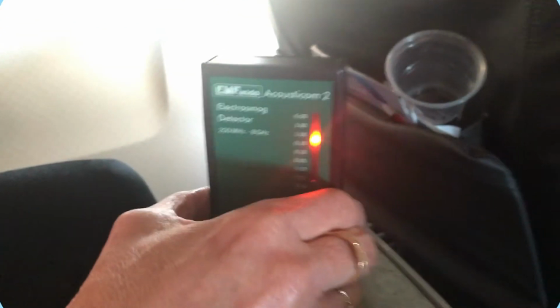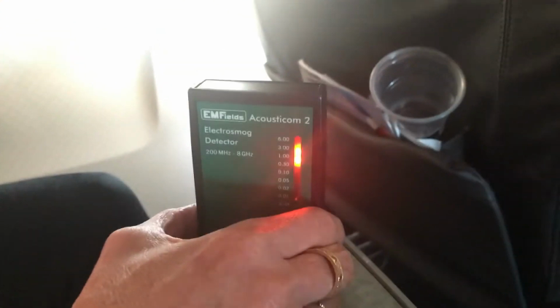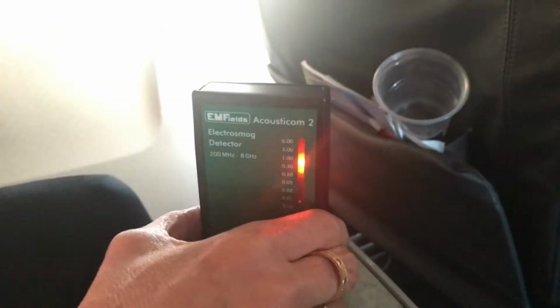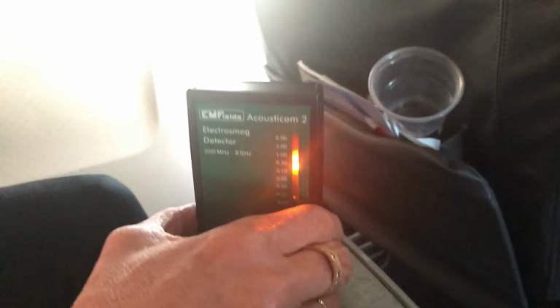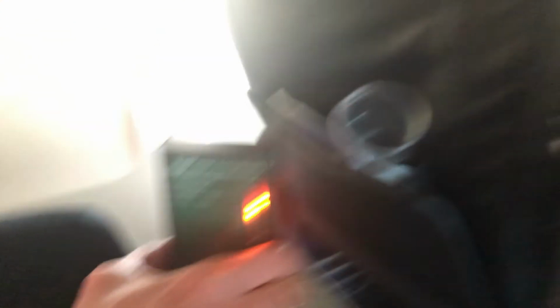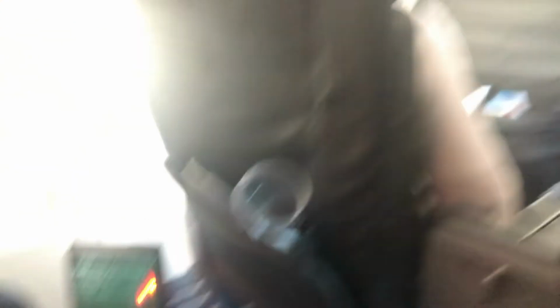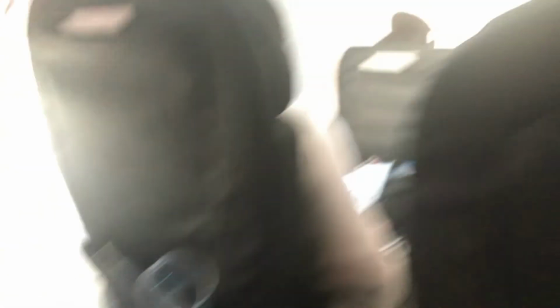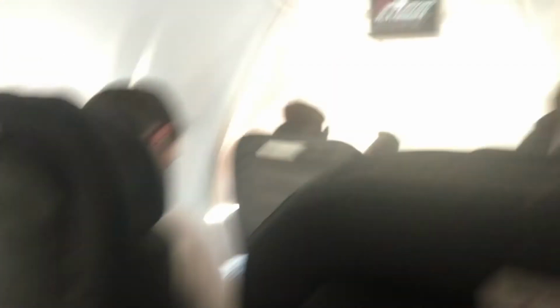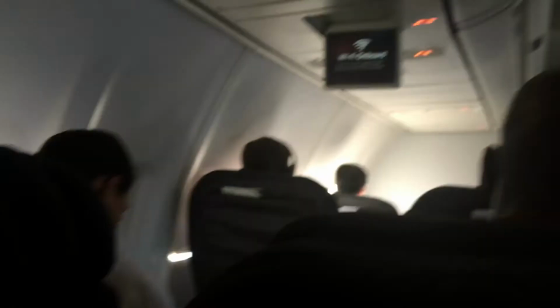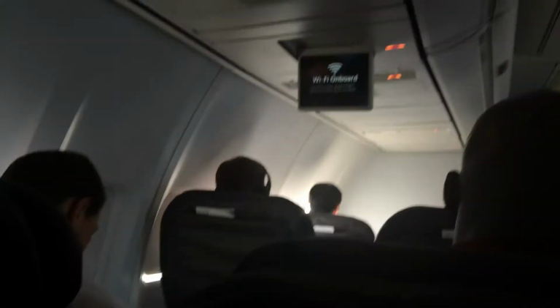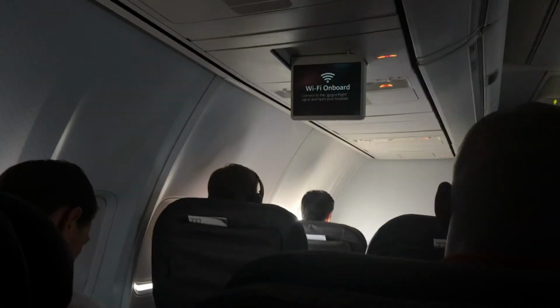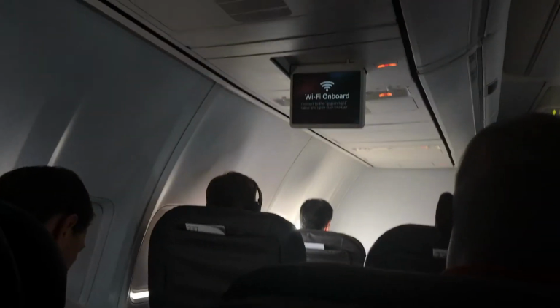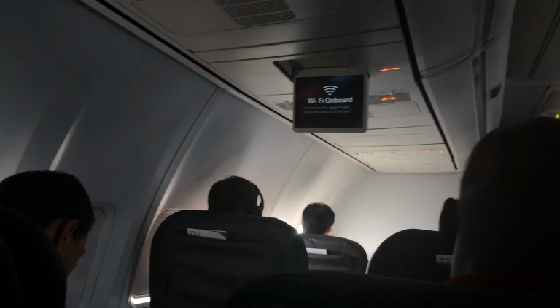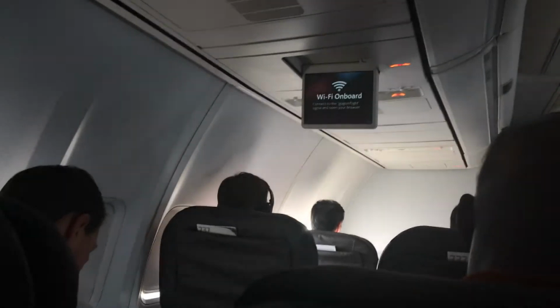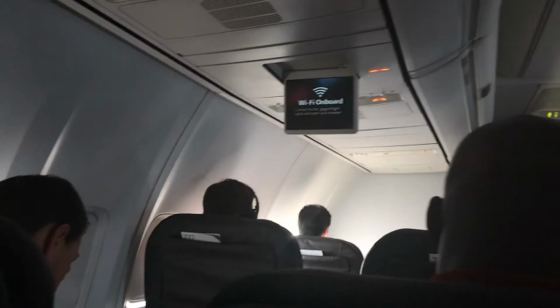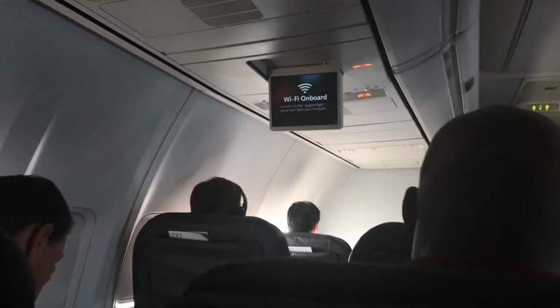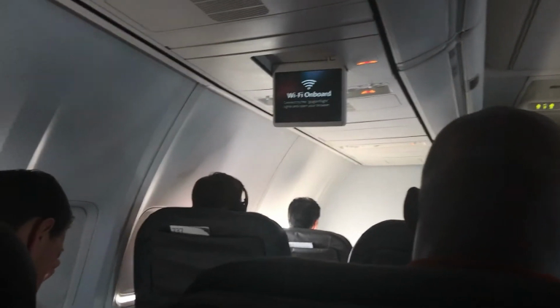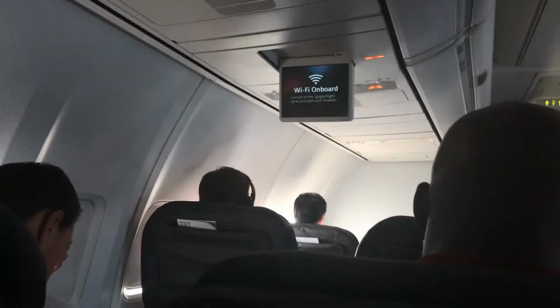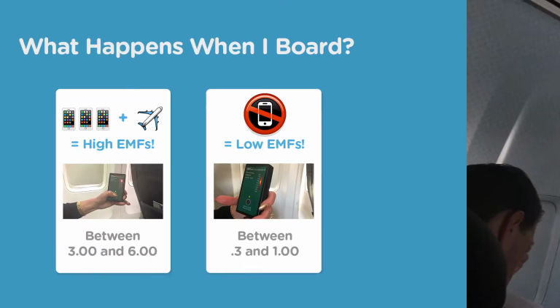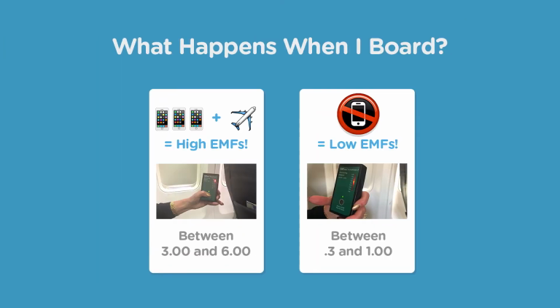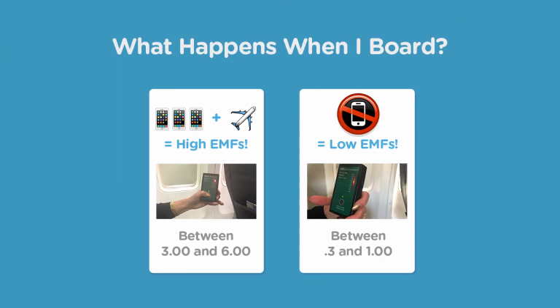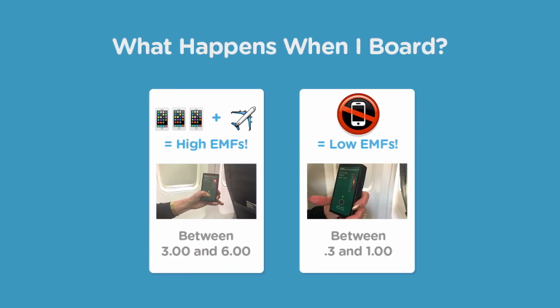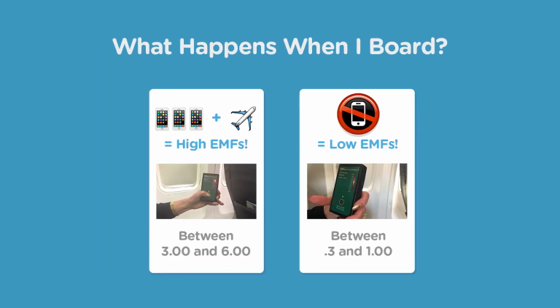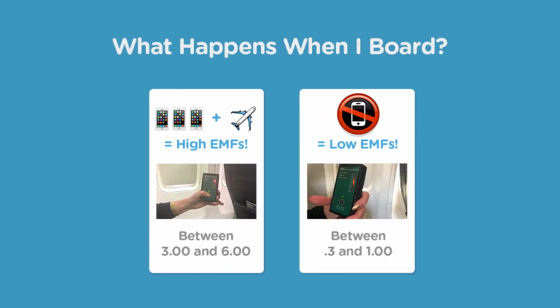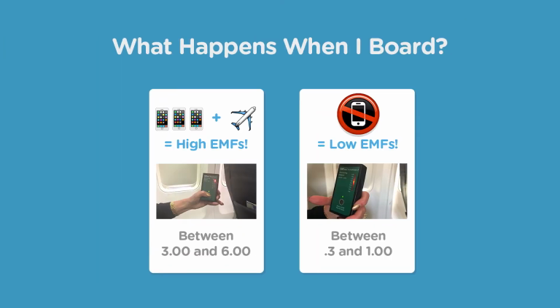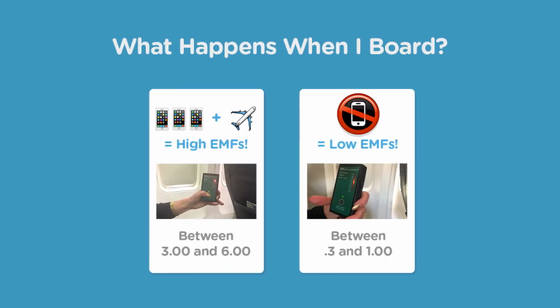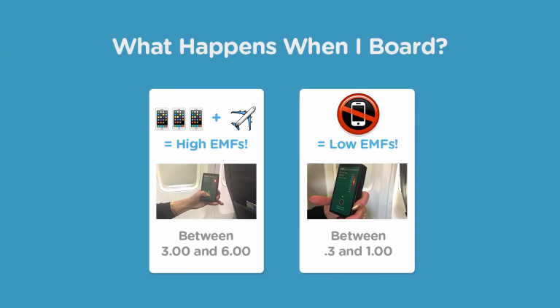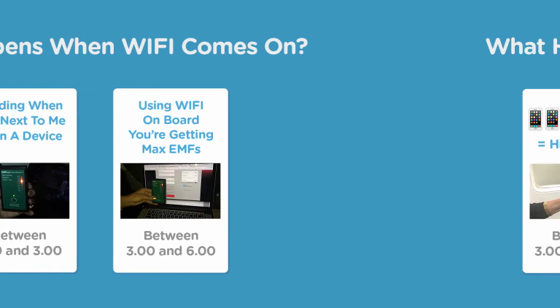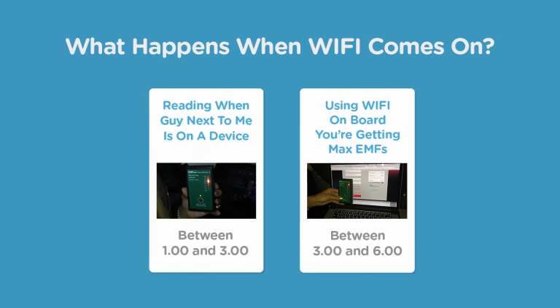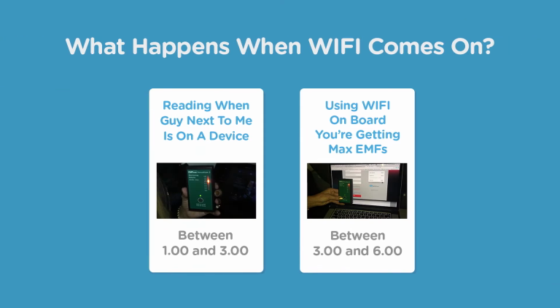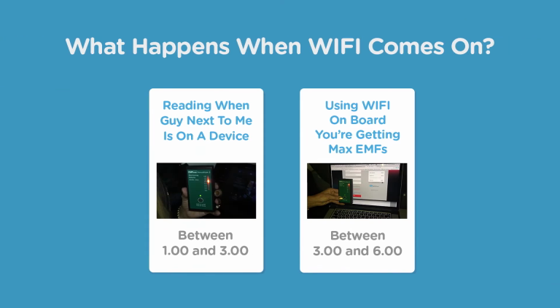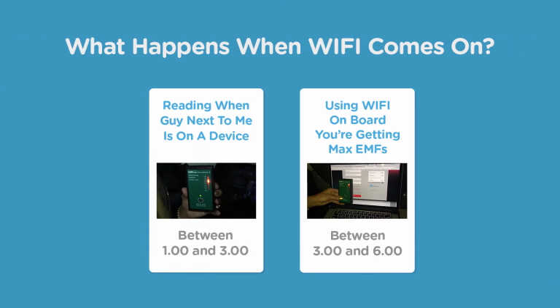Today I want to show you the different levels of RF radiation you could be exposed to during a day of air travel, and good ways to avoid it.